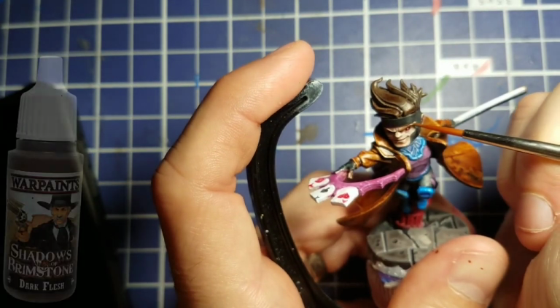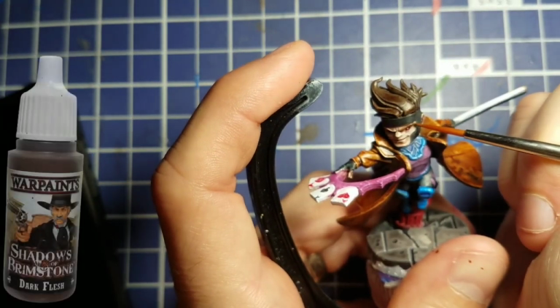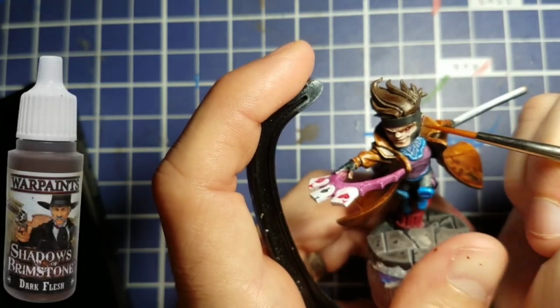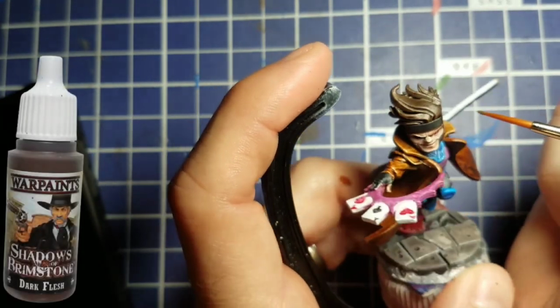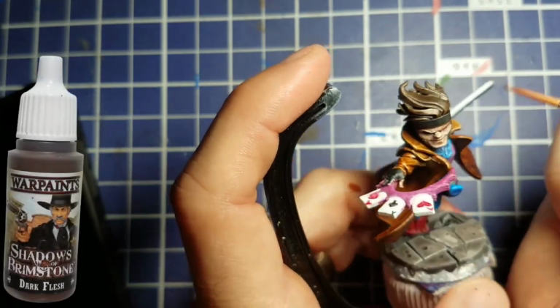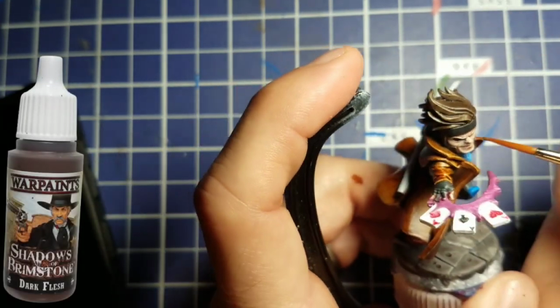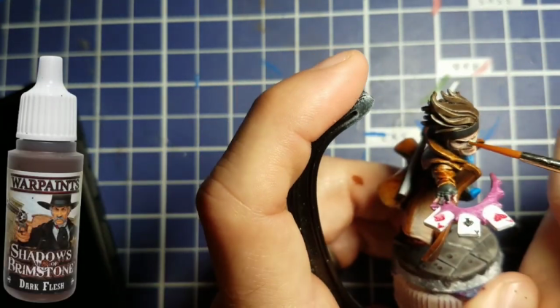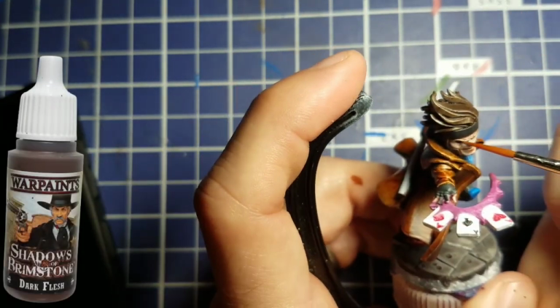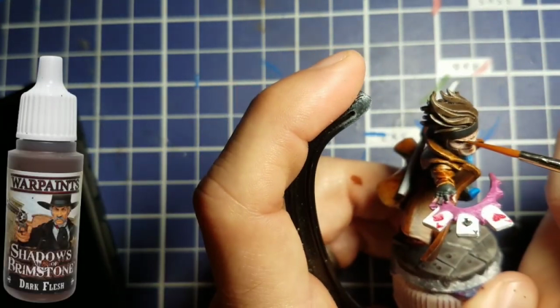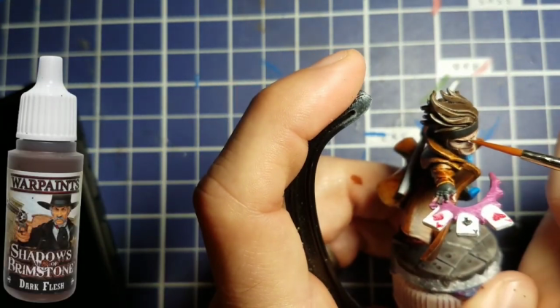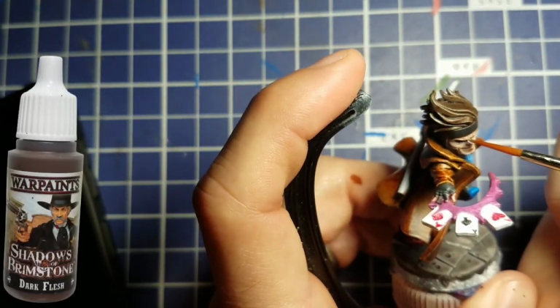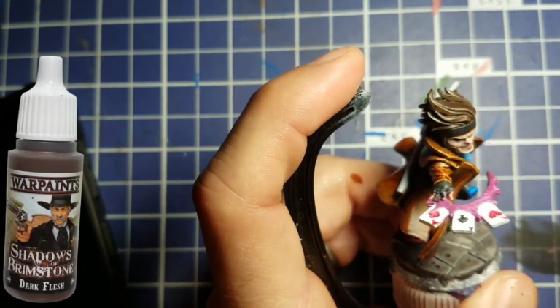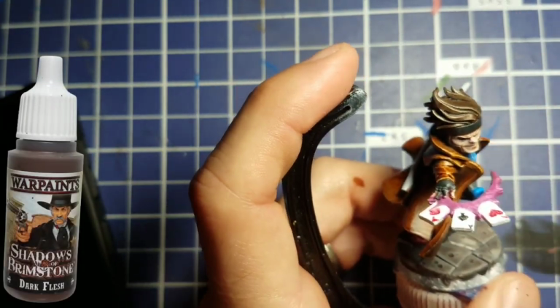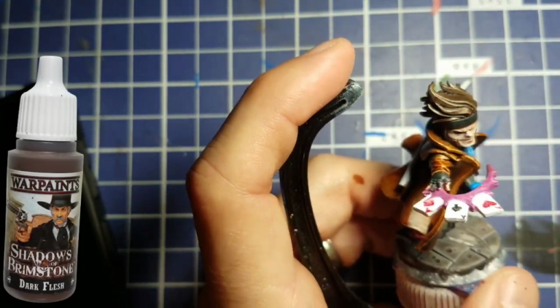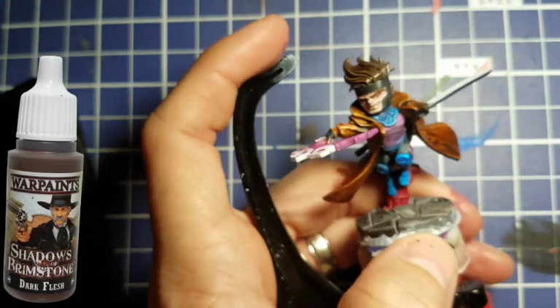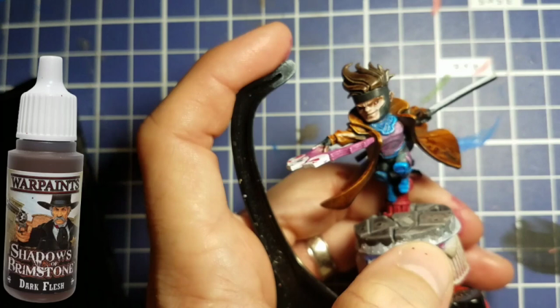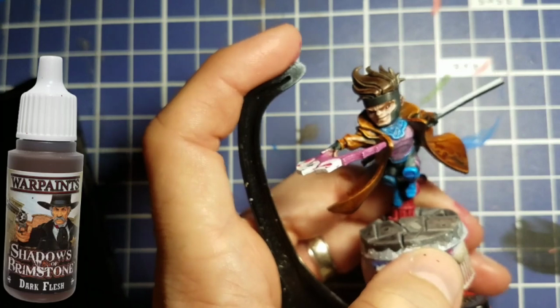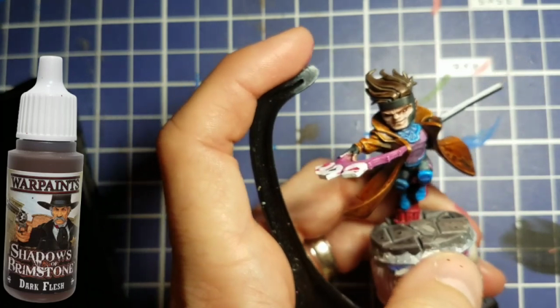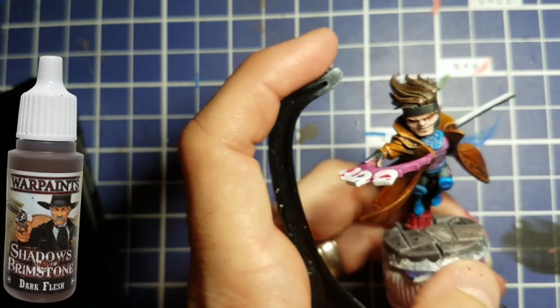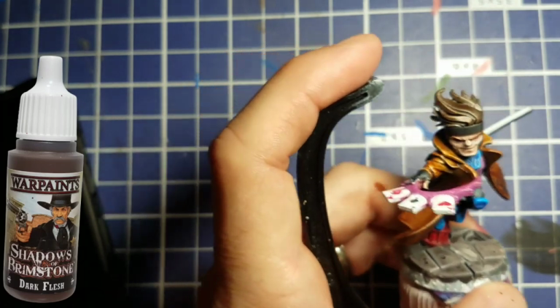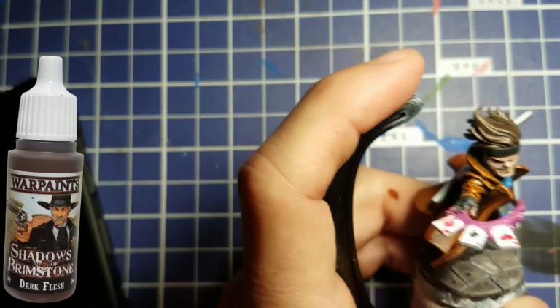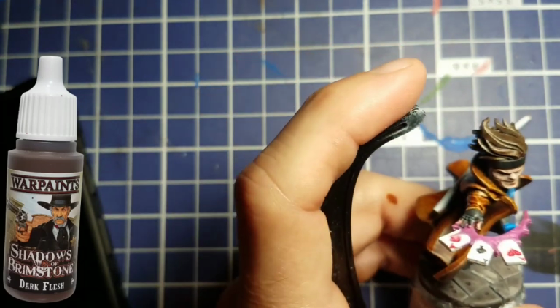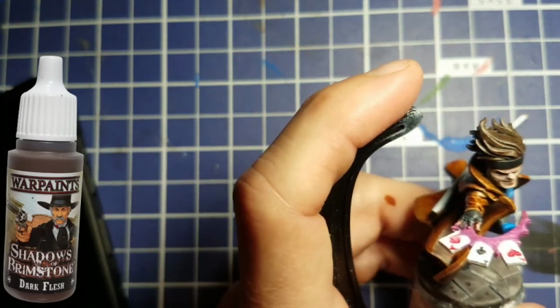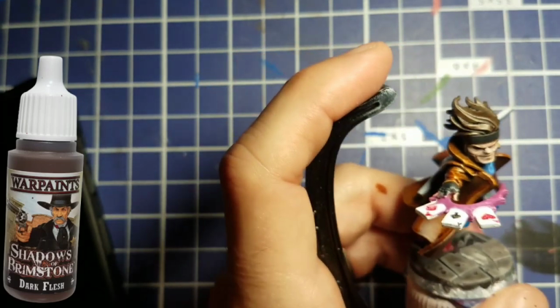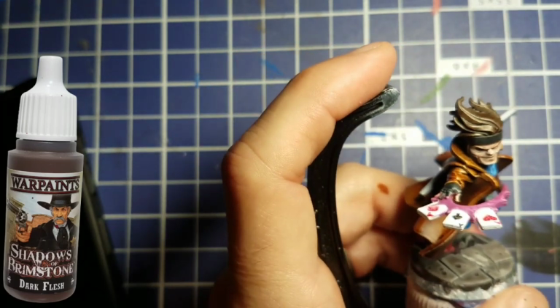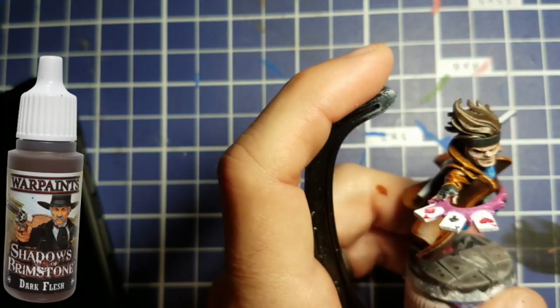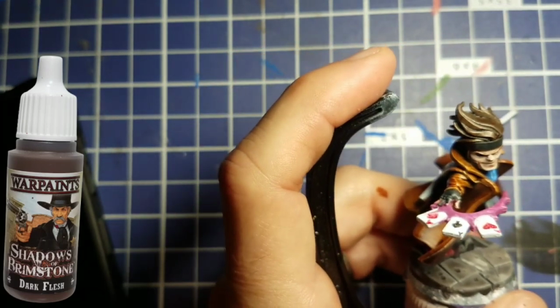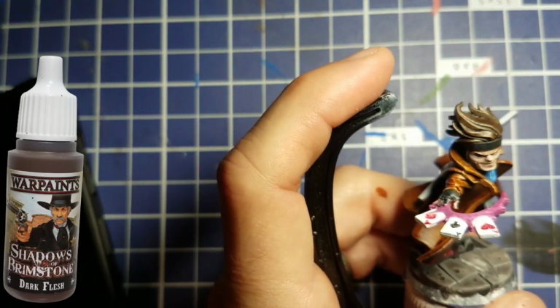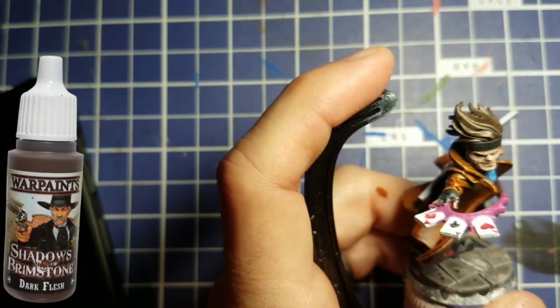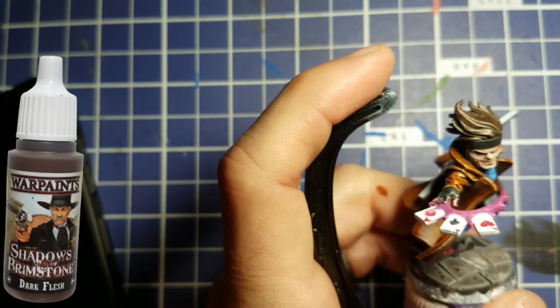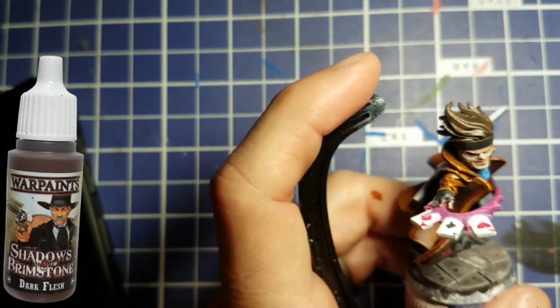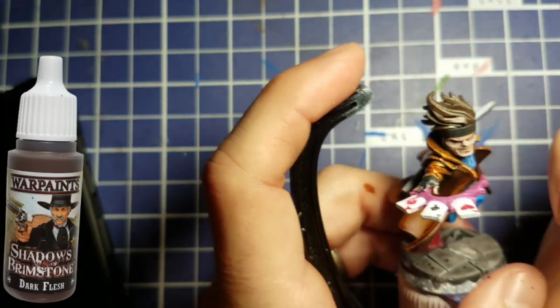We're going to take some Dark Flesh and paint his eyebrows — this is a nice color to match up with his hair.